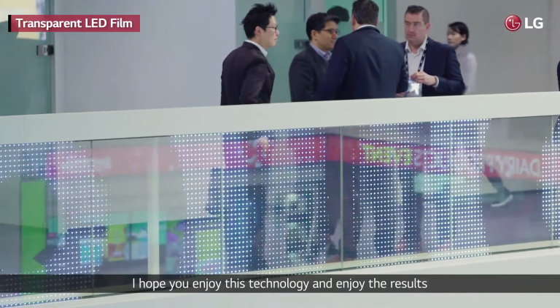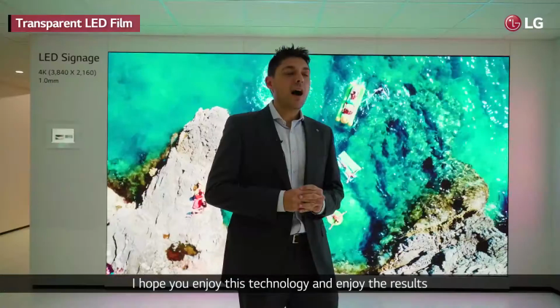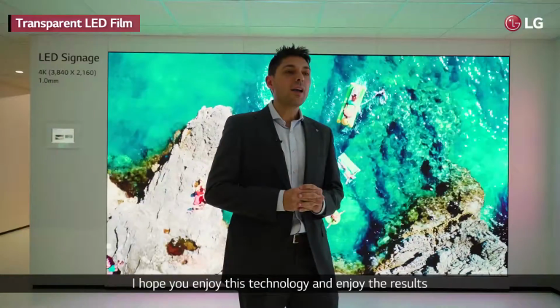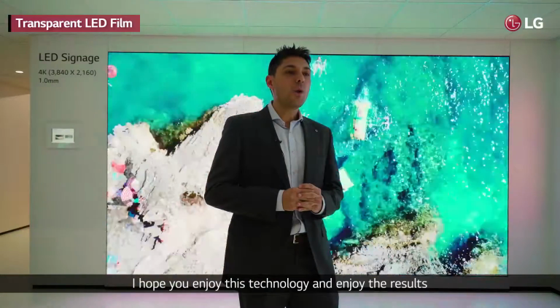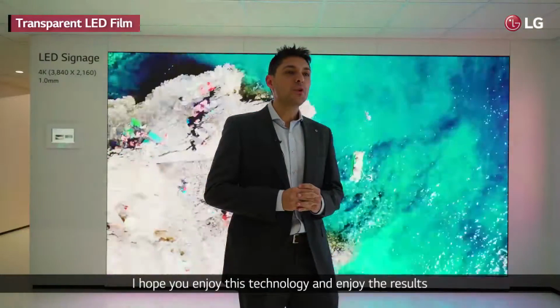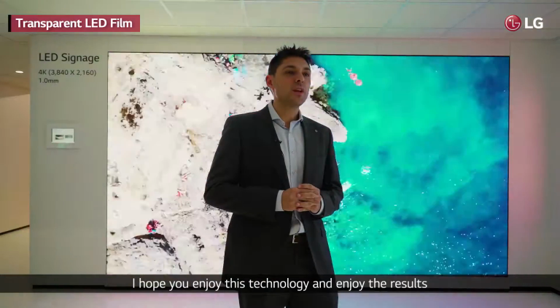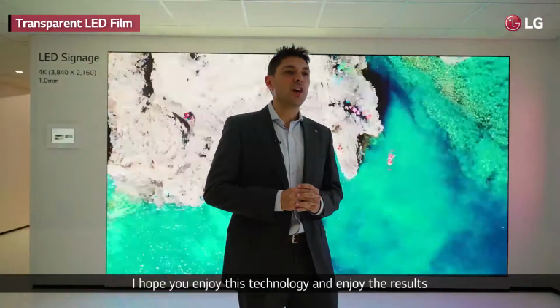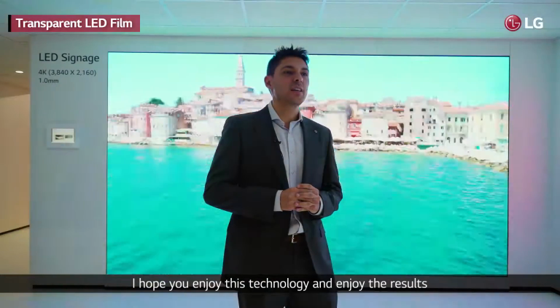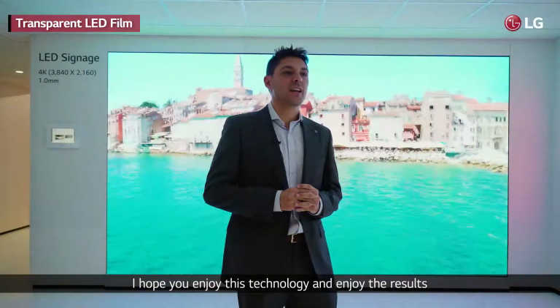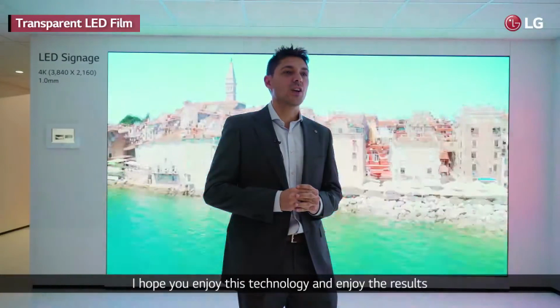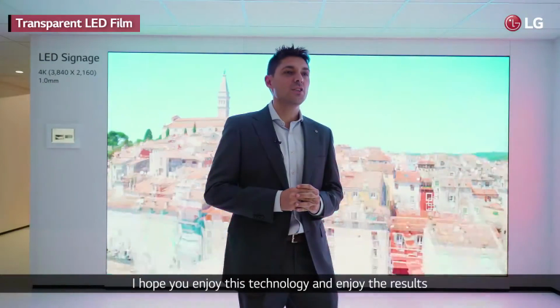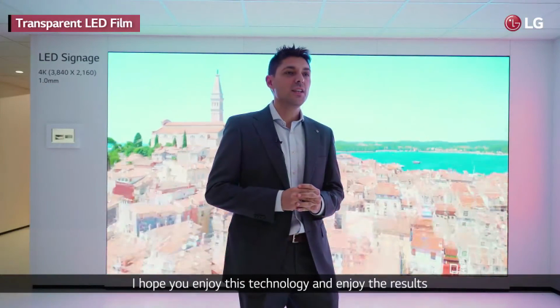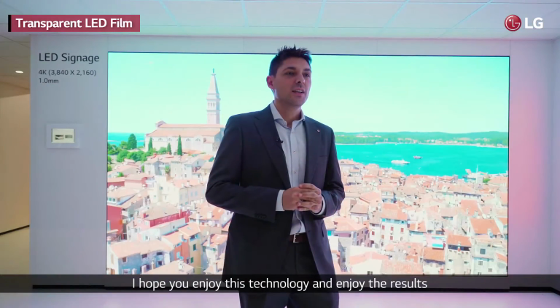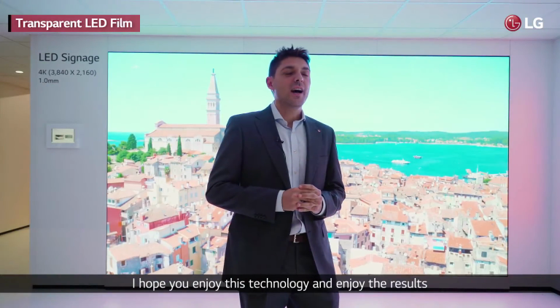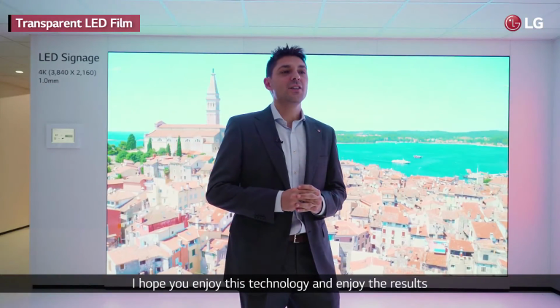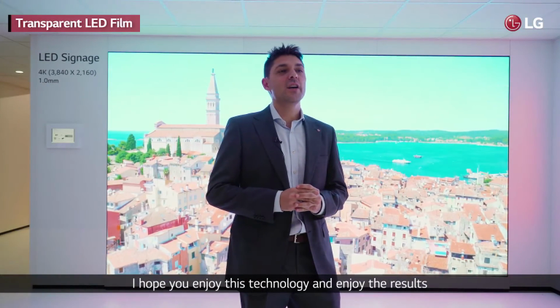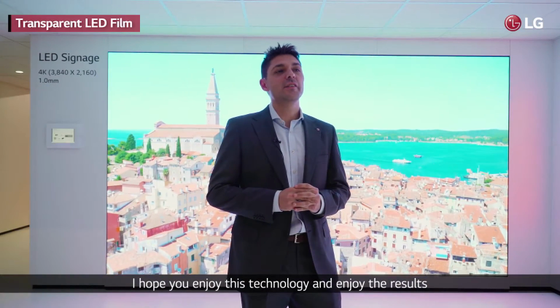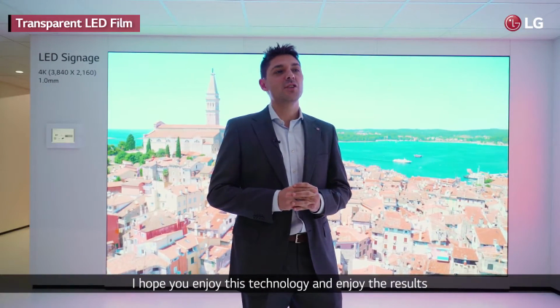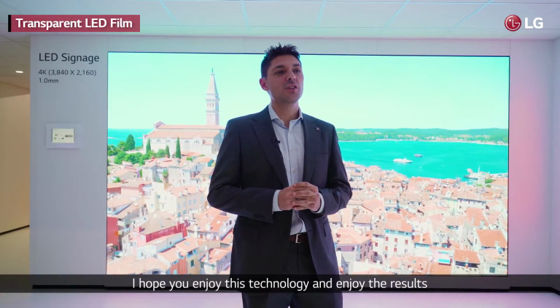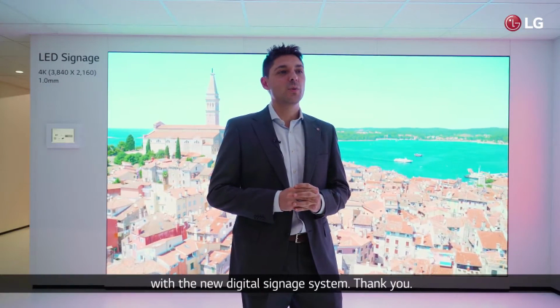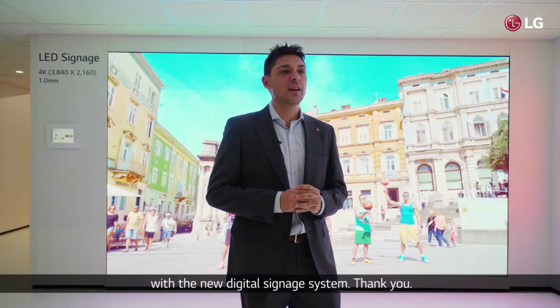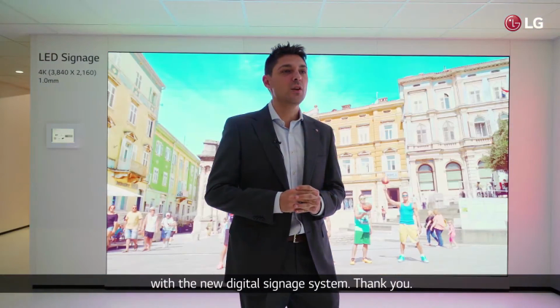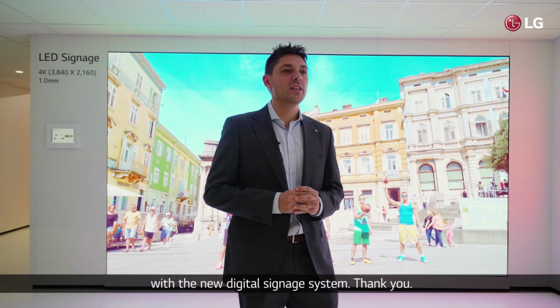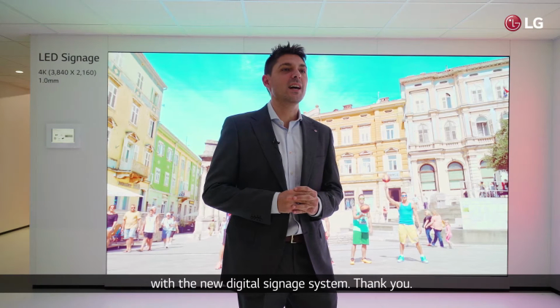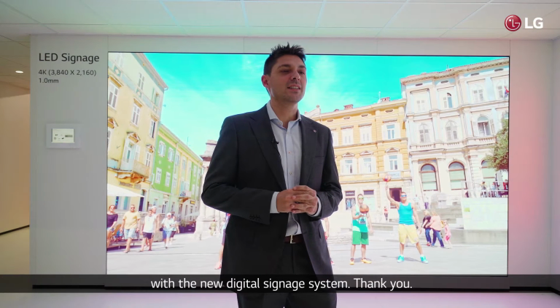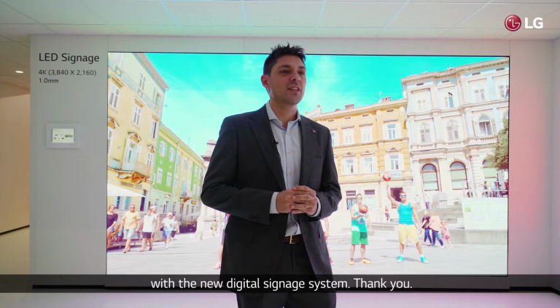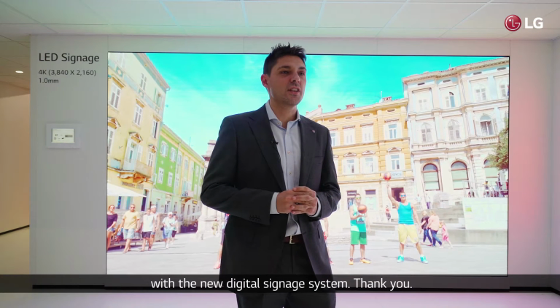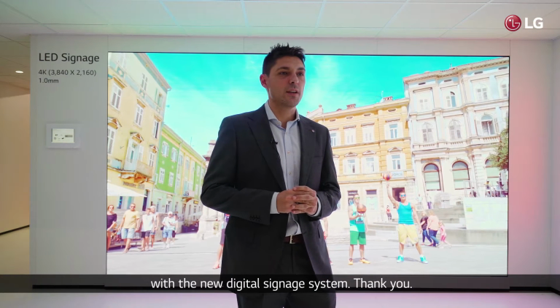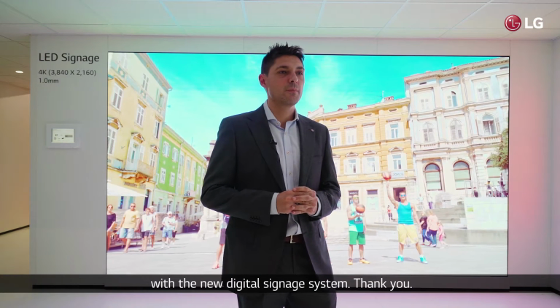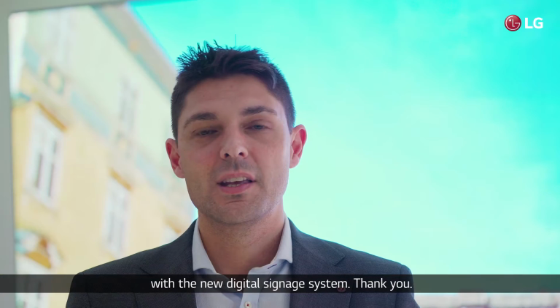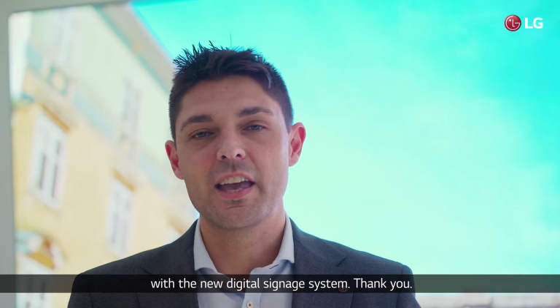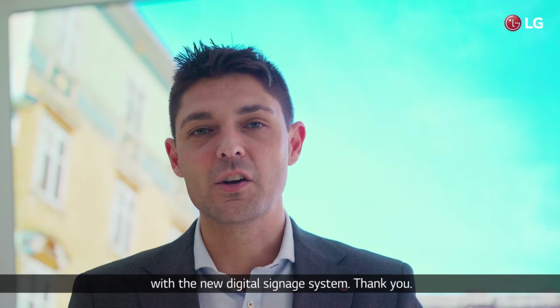I hope you enjoyed this technology and enjoy the results with a new digital signage system. Thank you.